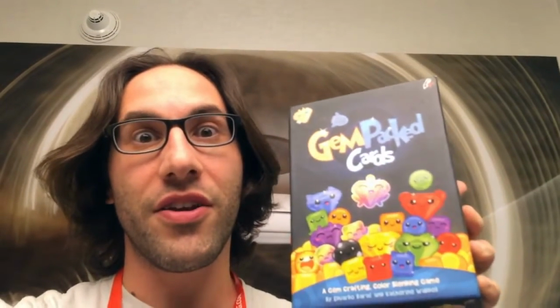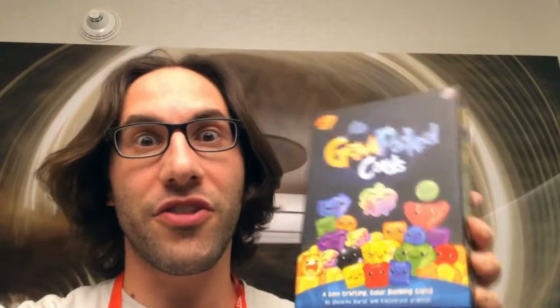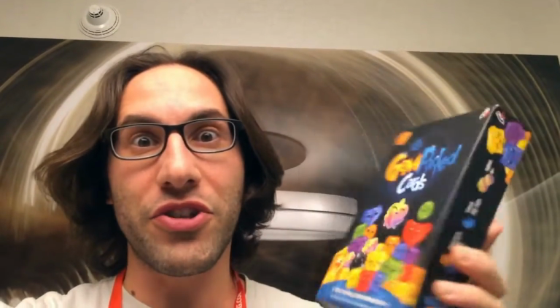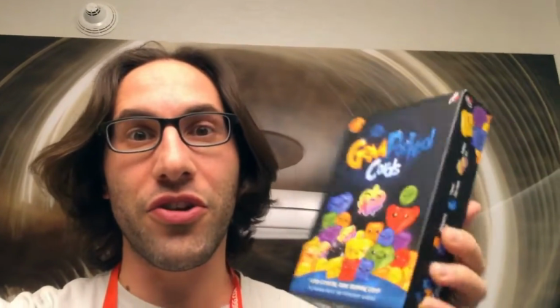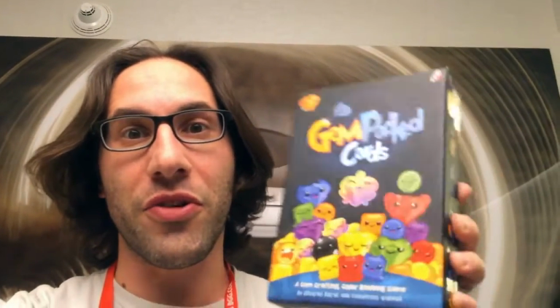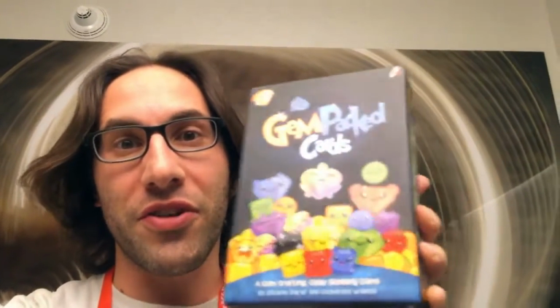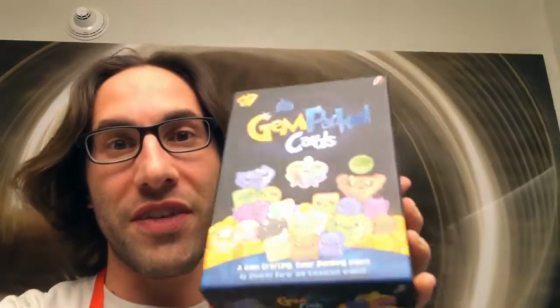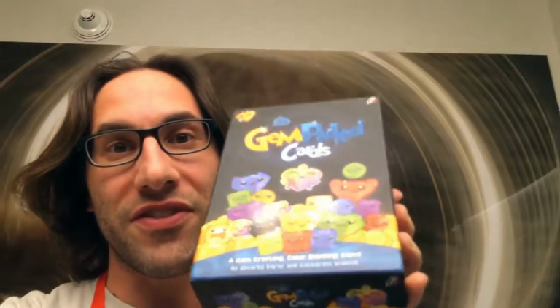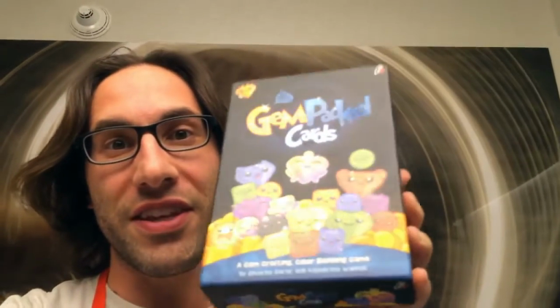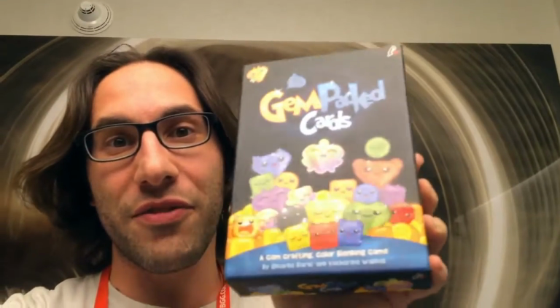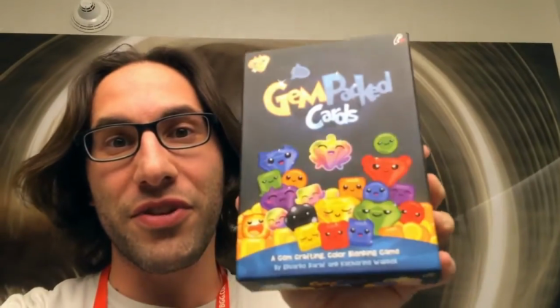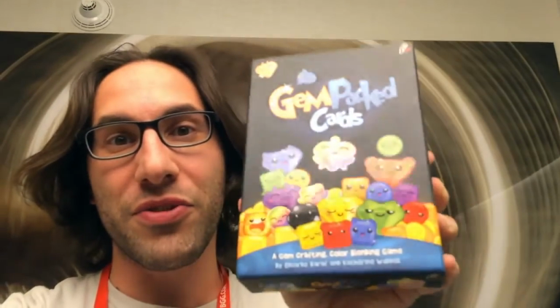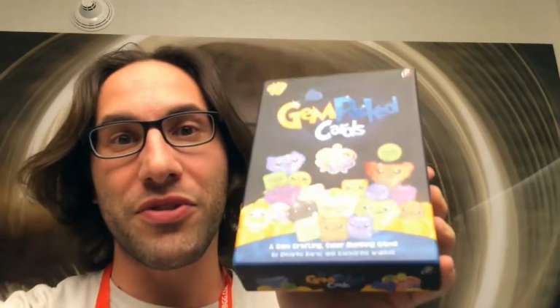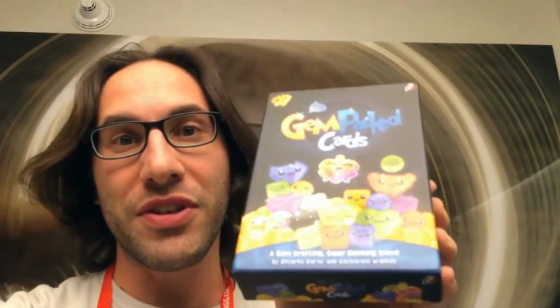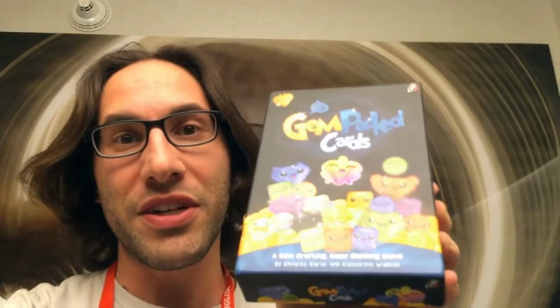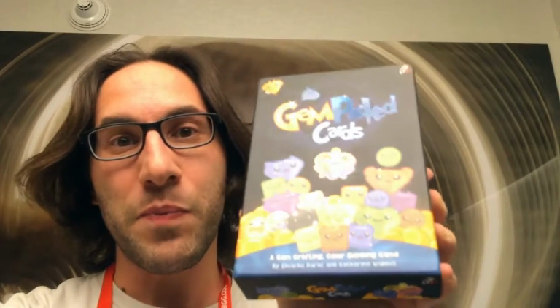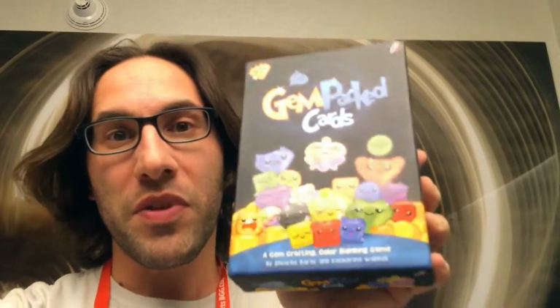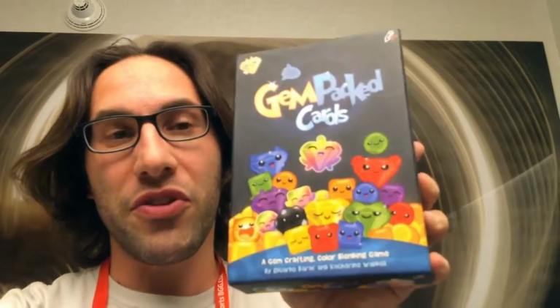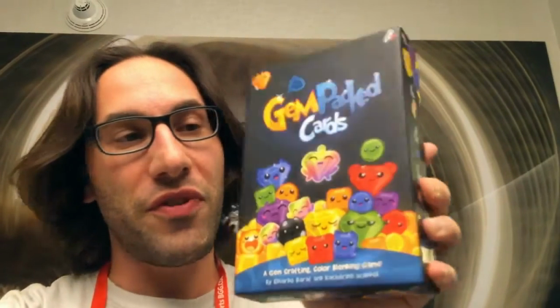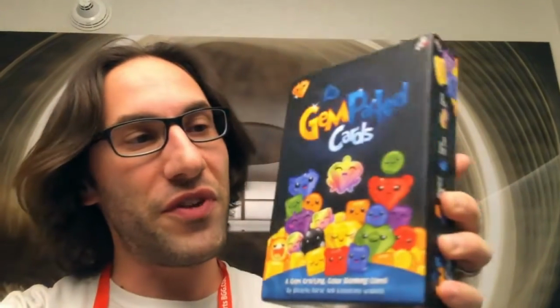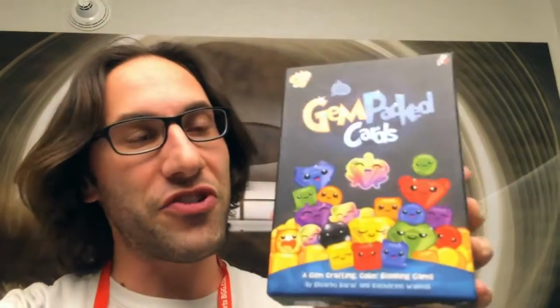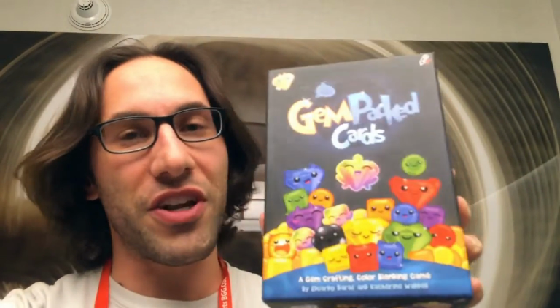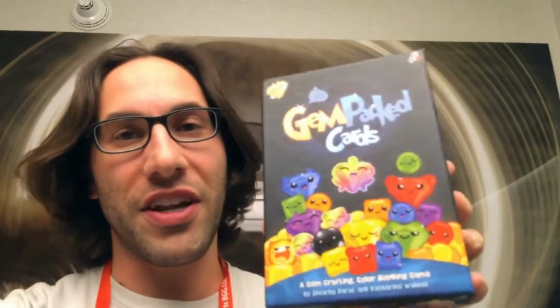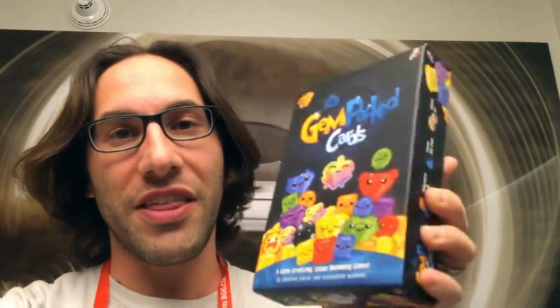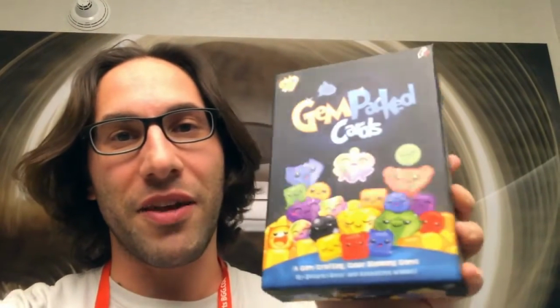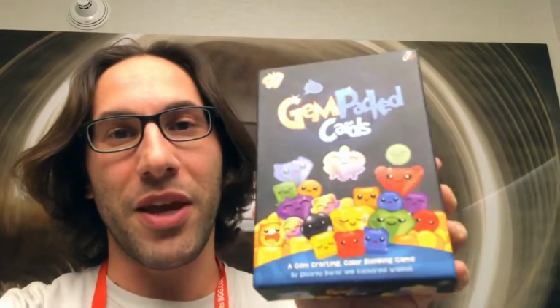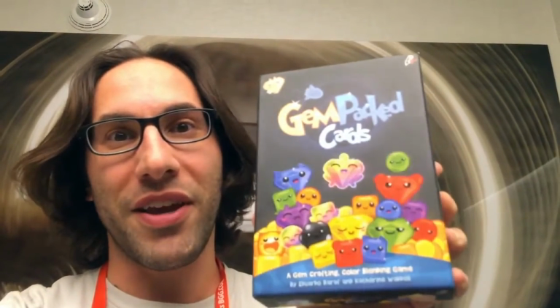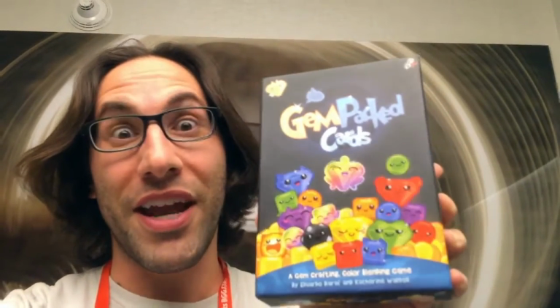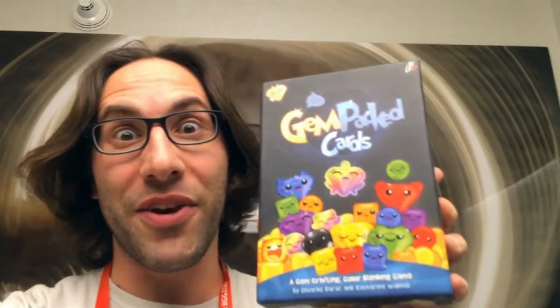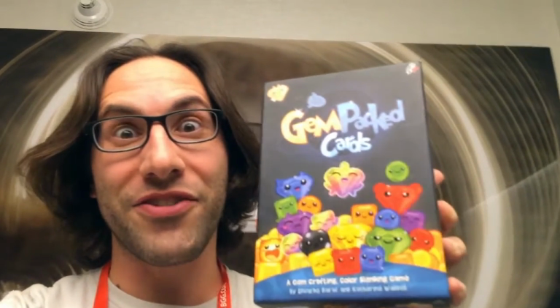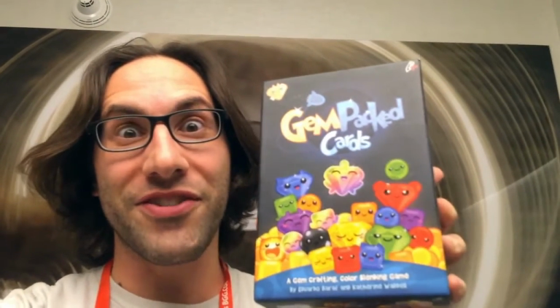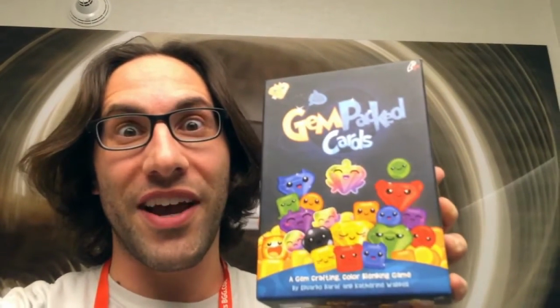Let me show you - you can even see the really cool UV finish on it, I think, maybe. Anyway, let's look inside.